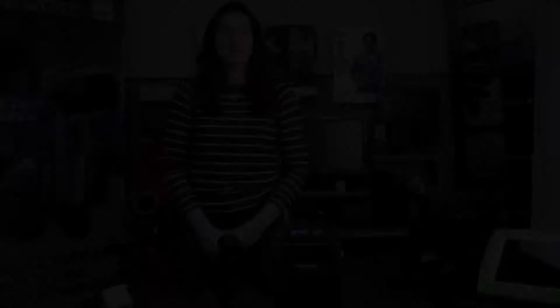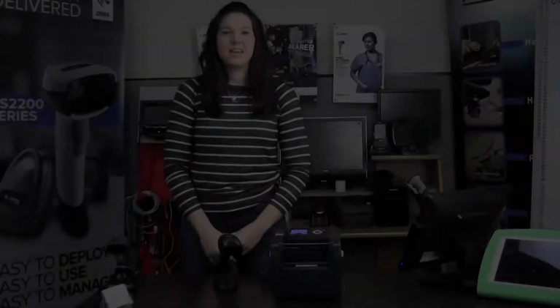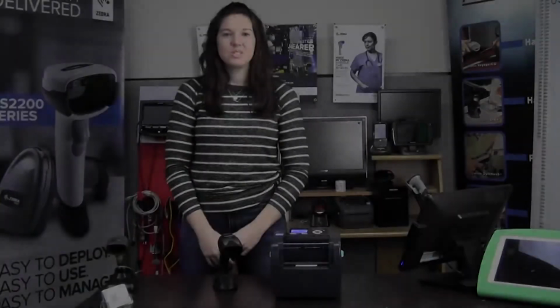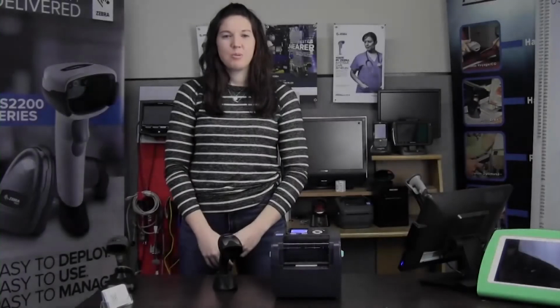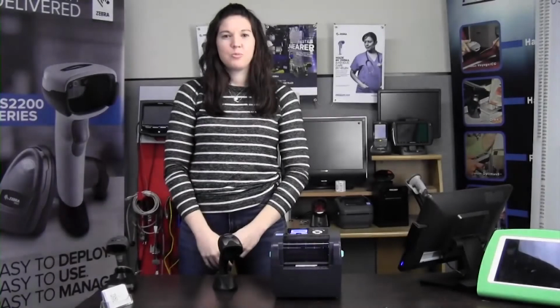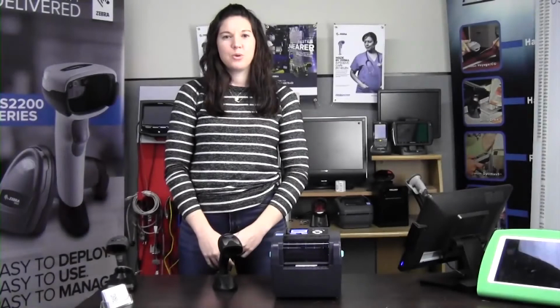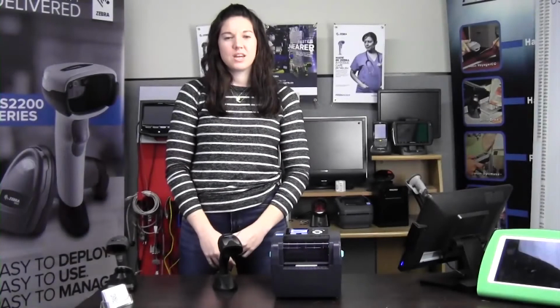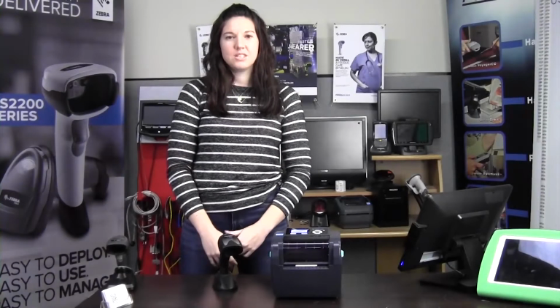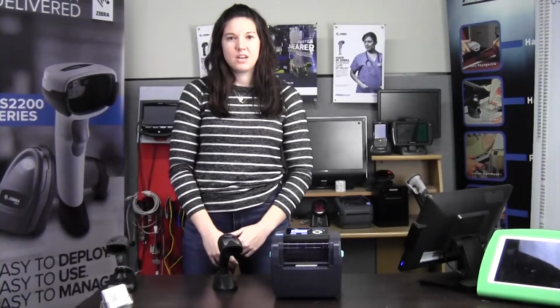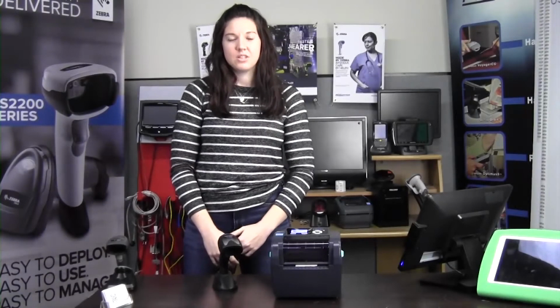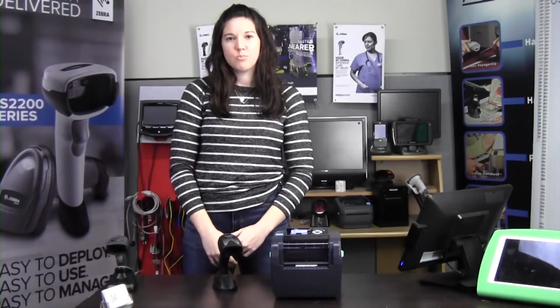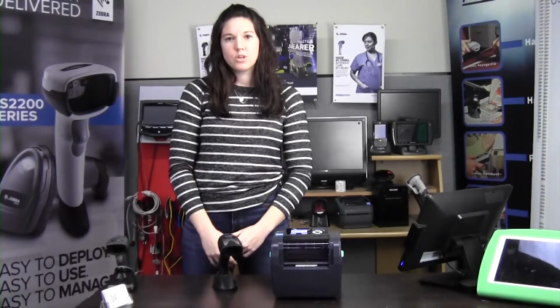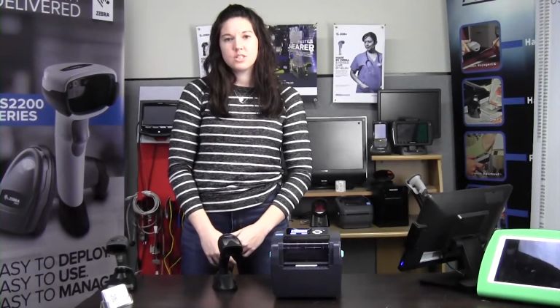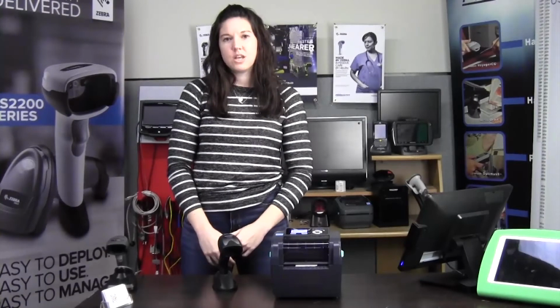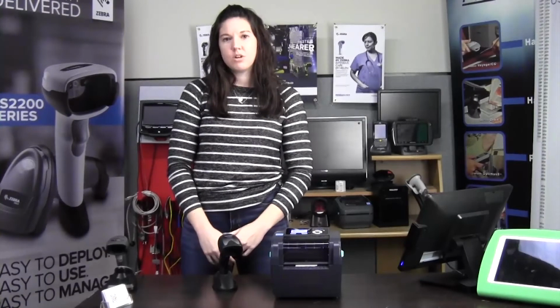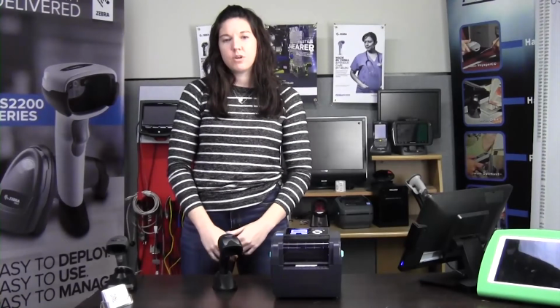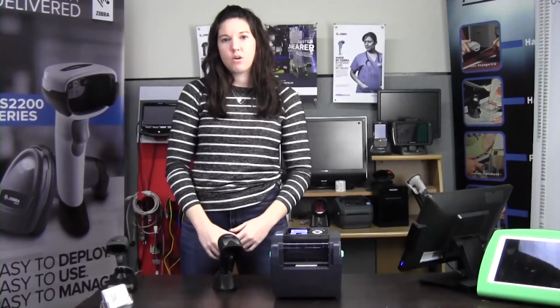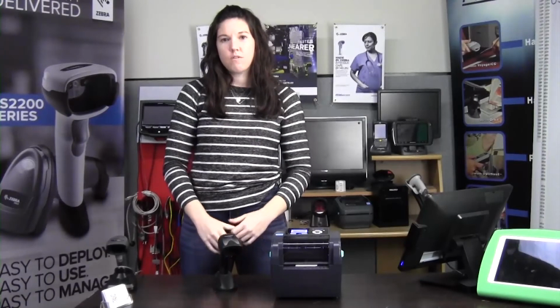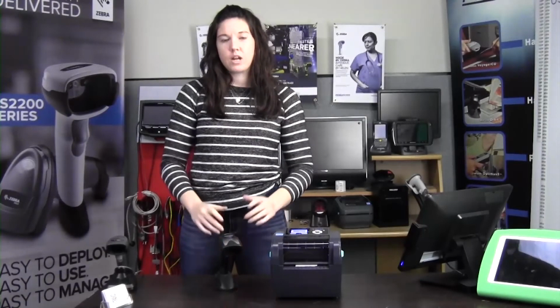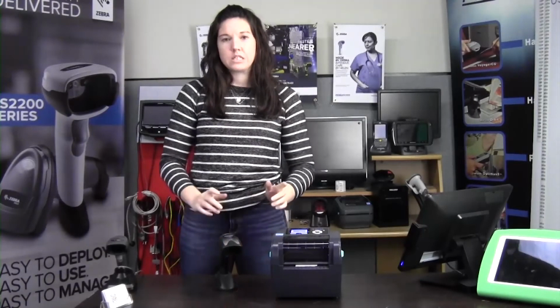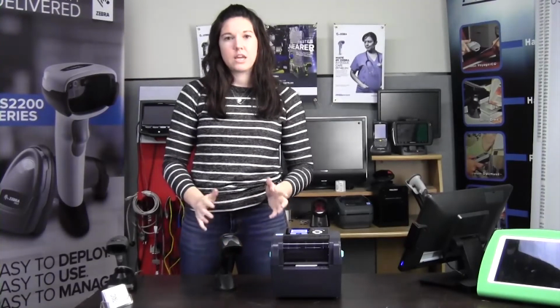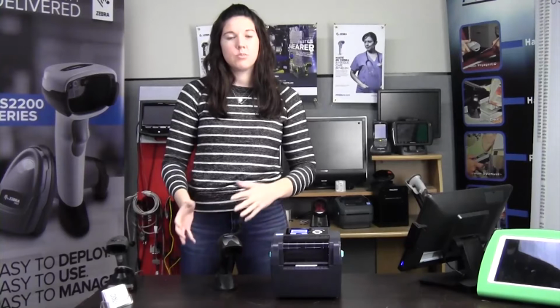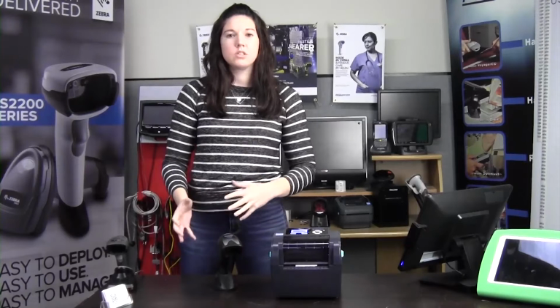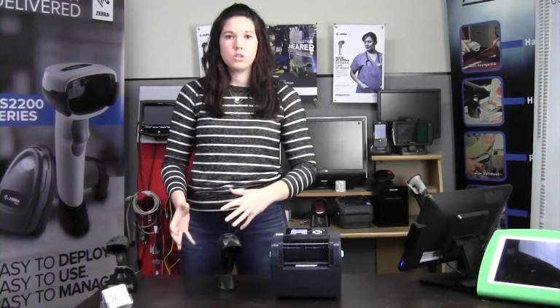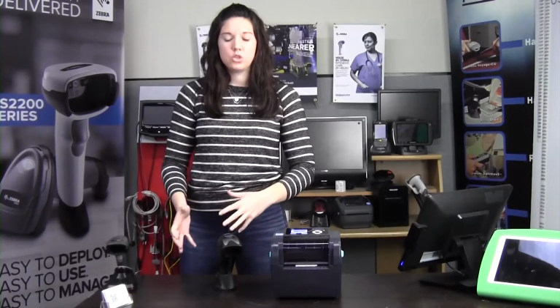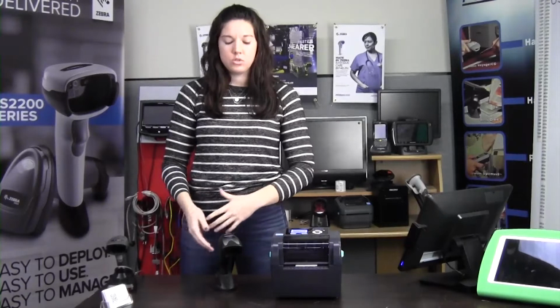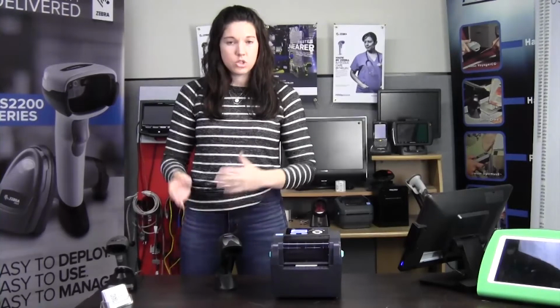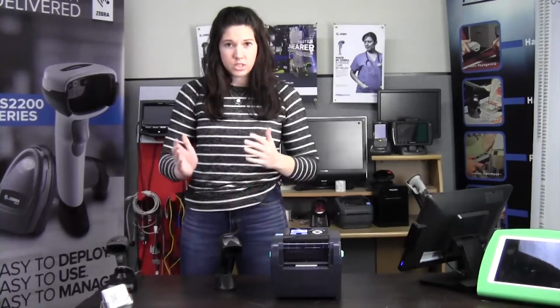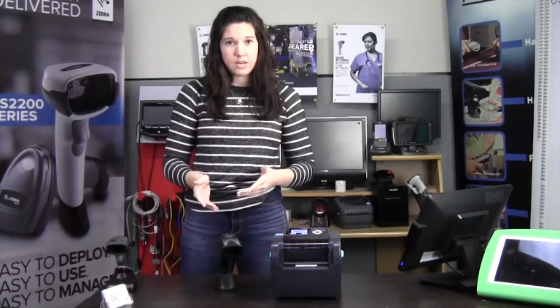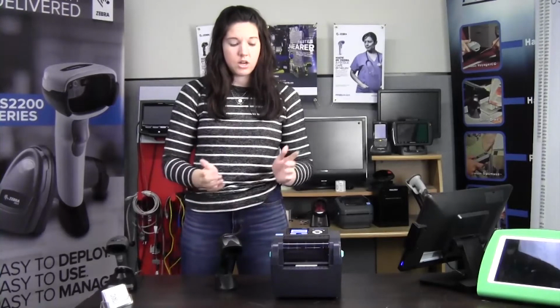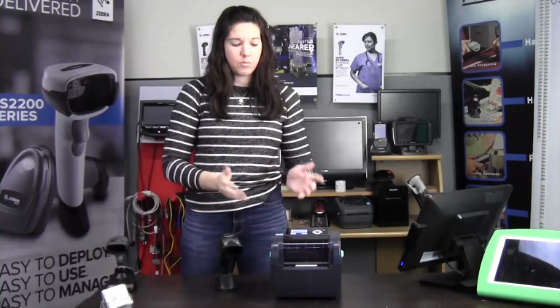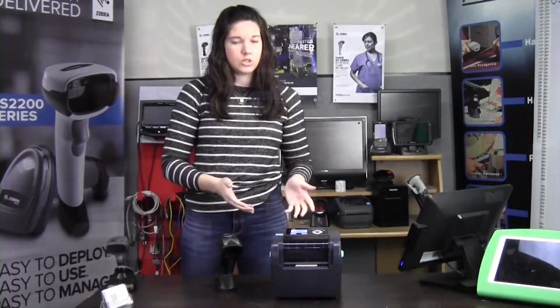Hi, this is Piper with POSGuys in support. Today we're going to be going over a scan-and-print solution using just a scanner and a printer.